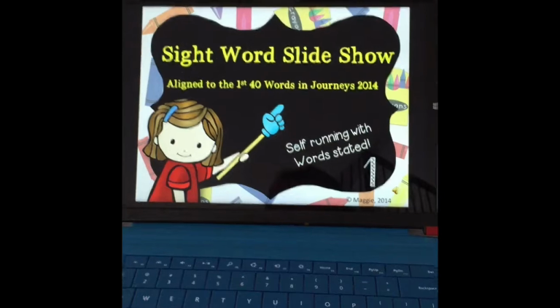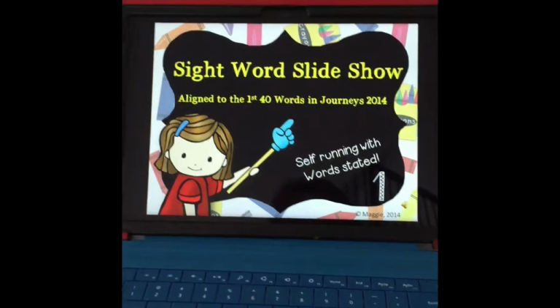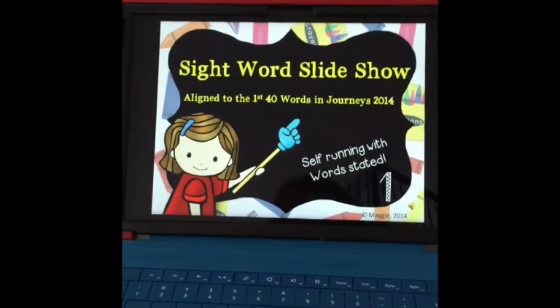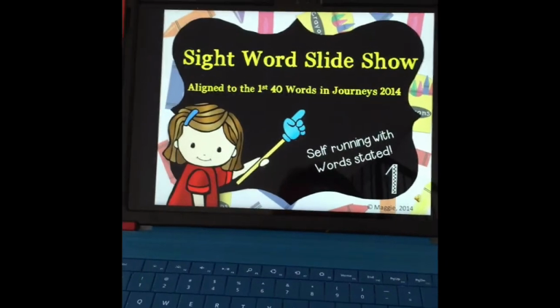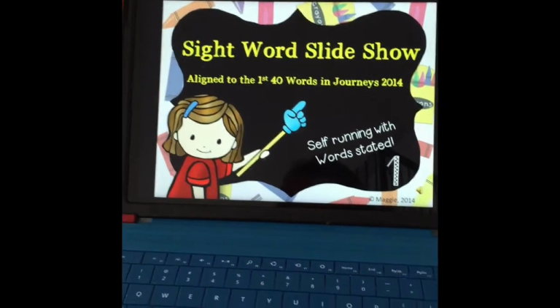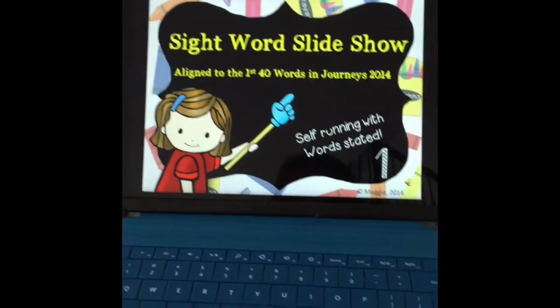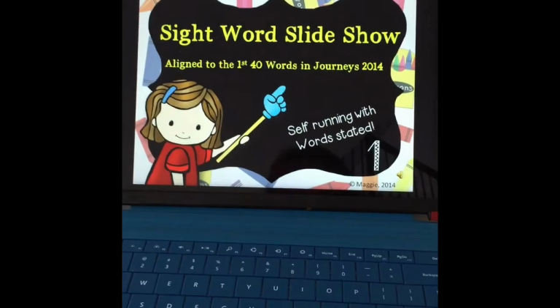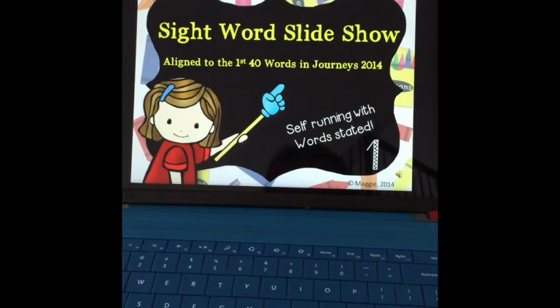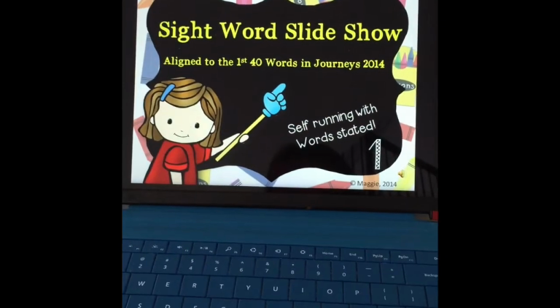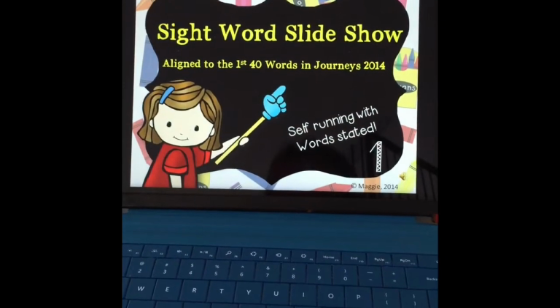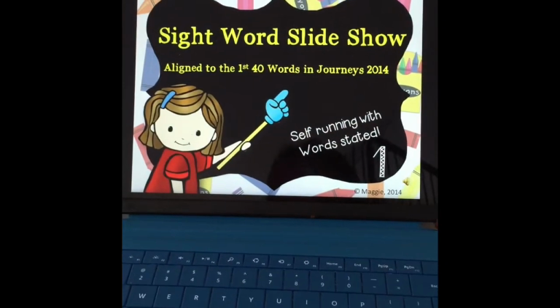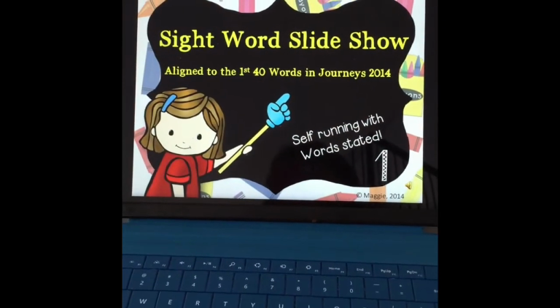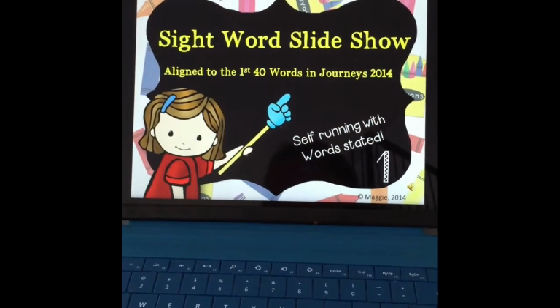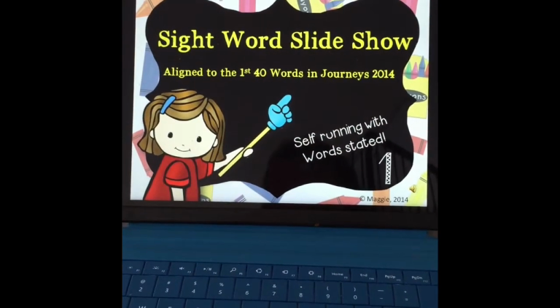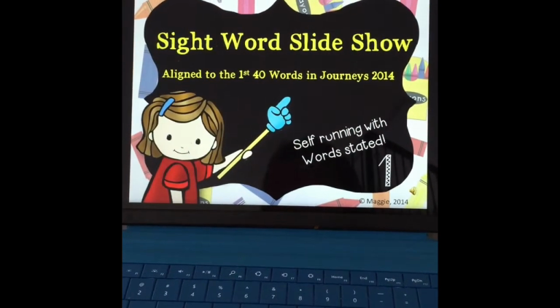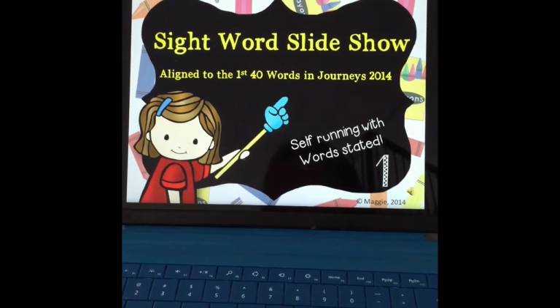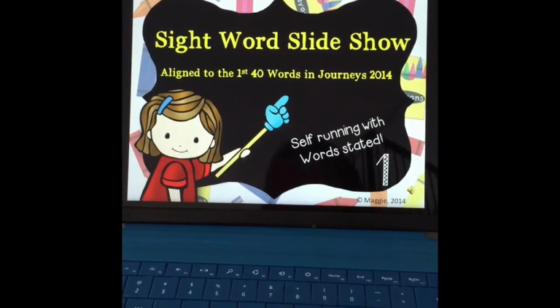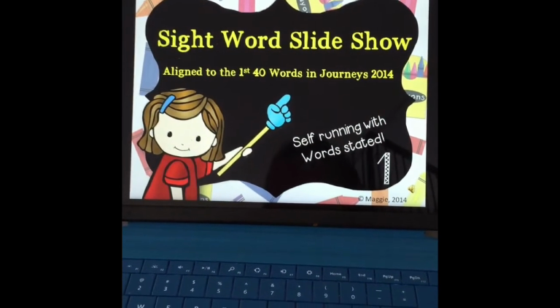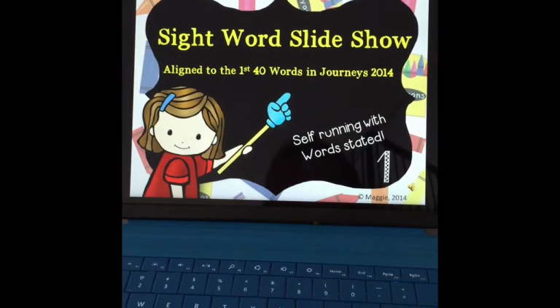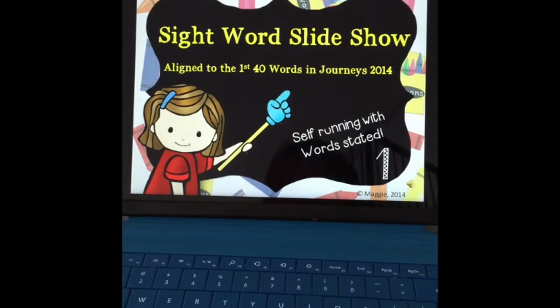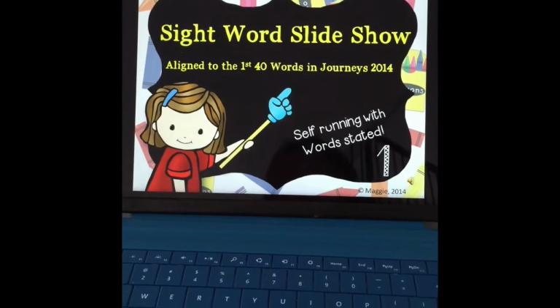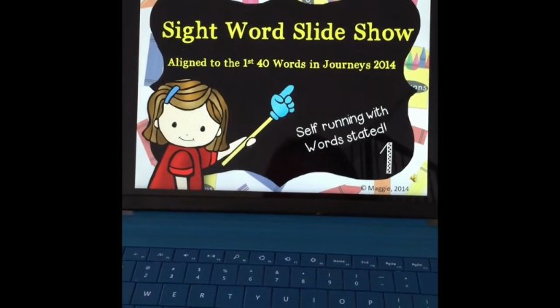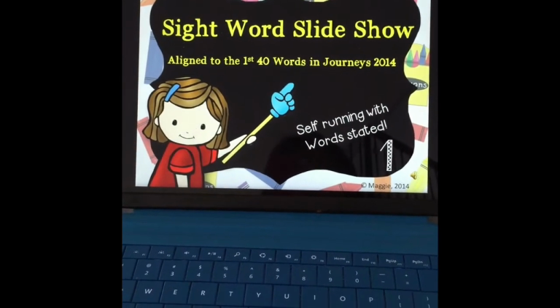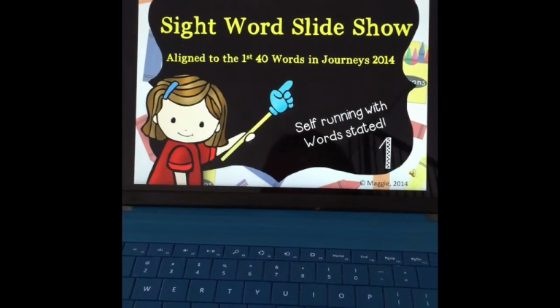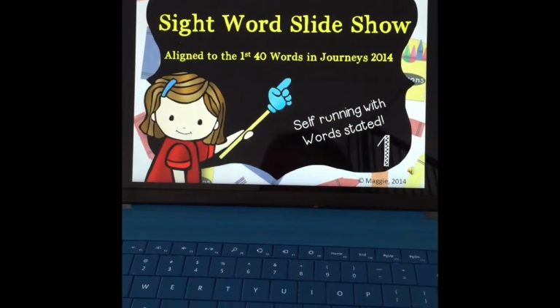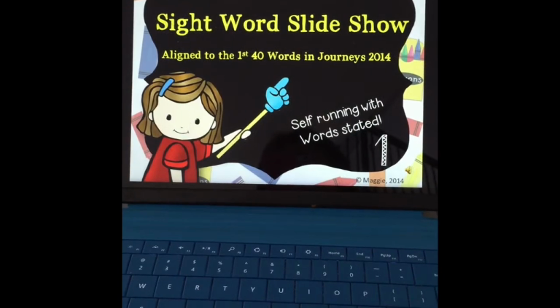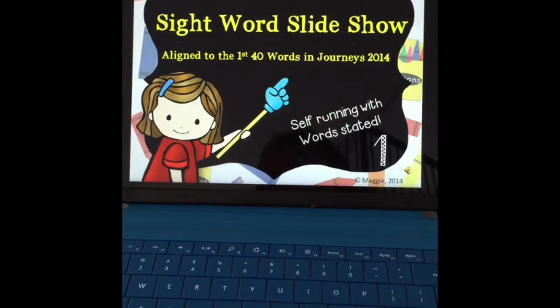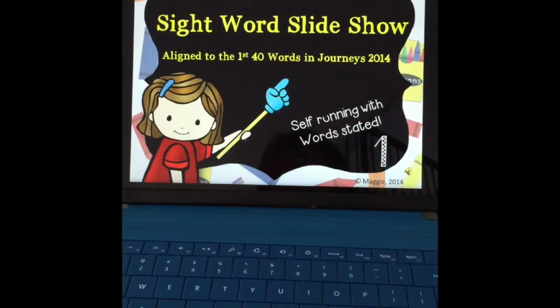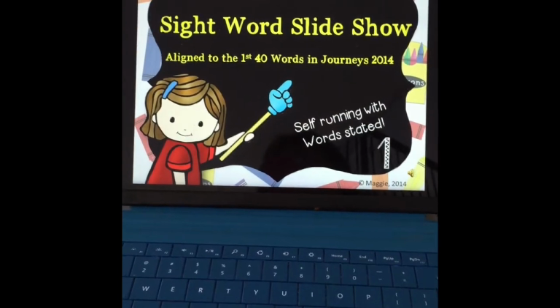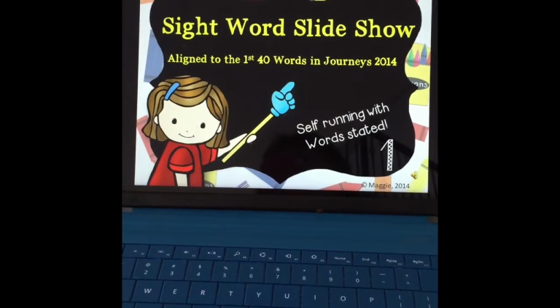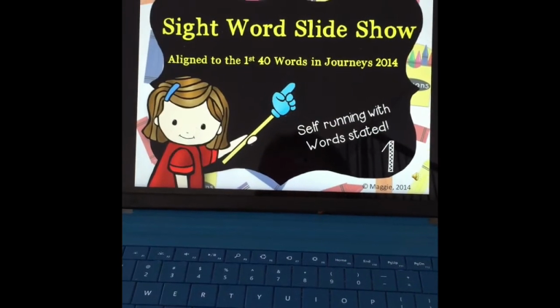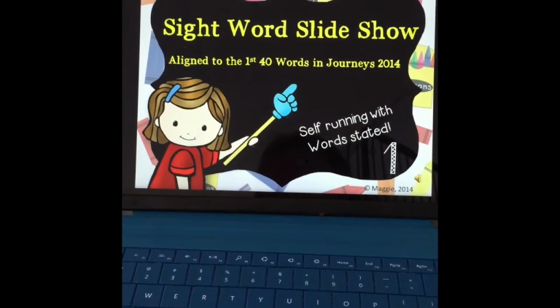Hello followers, this is Maggie from Maggie's Kinder. I just wanted to show you a little bit about how we use our sight words slideshow.